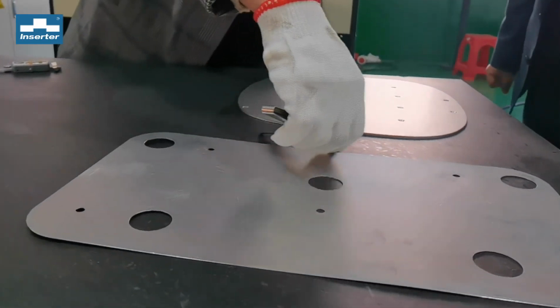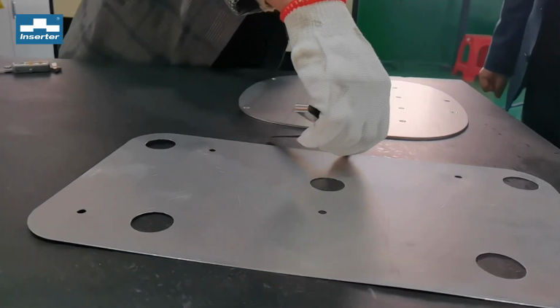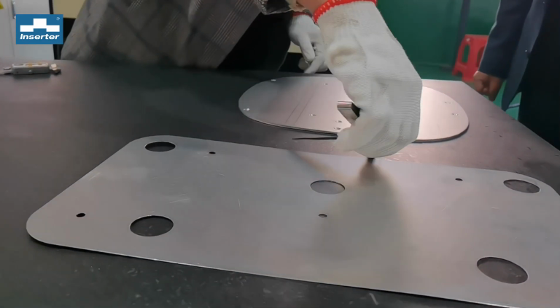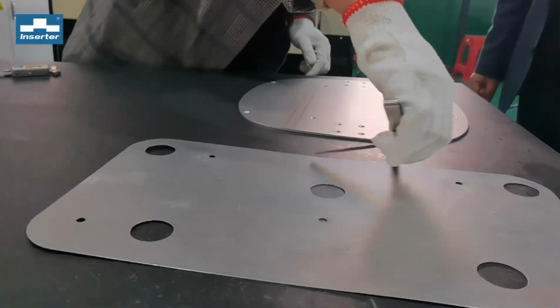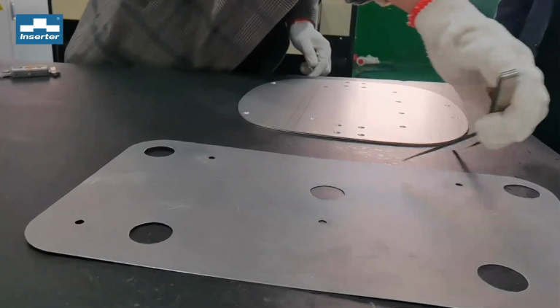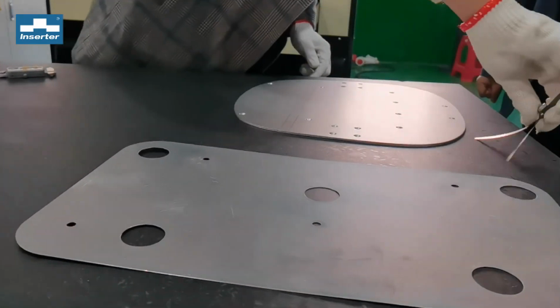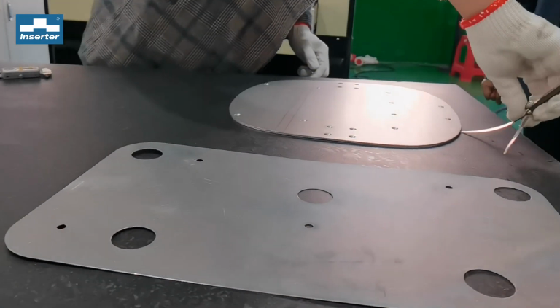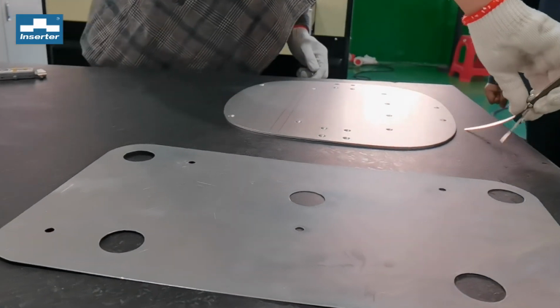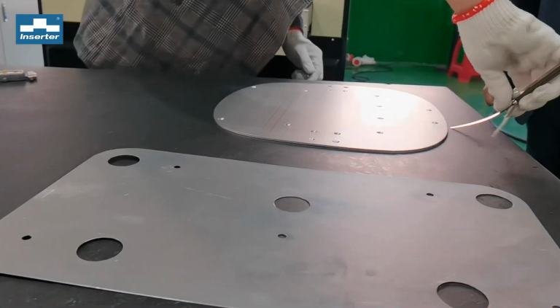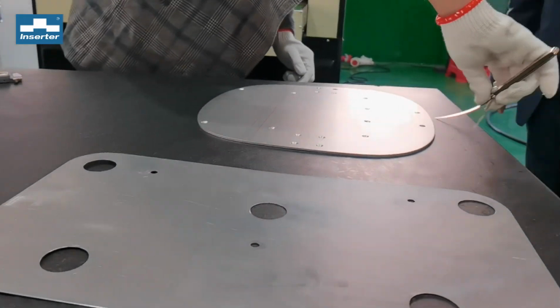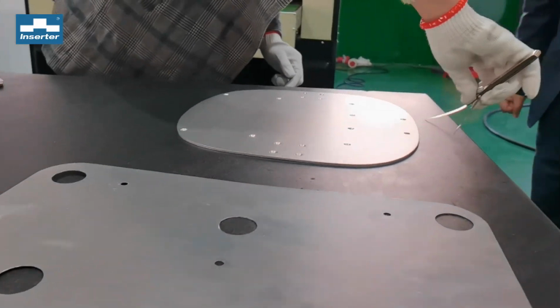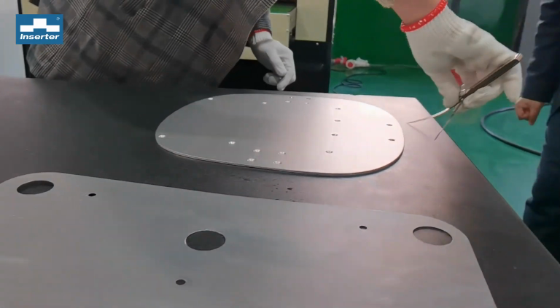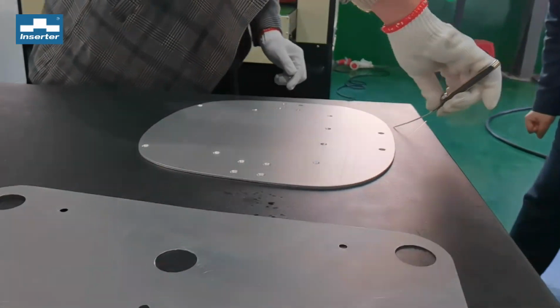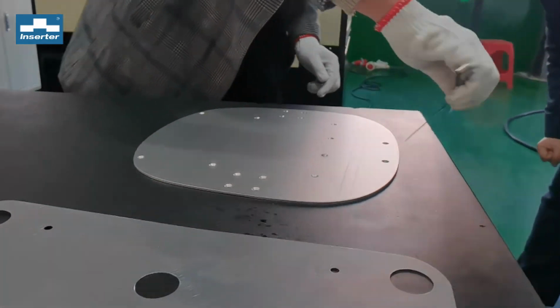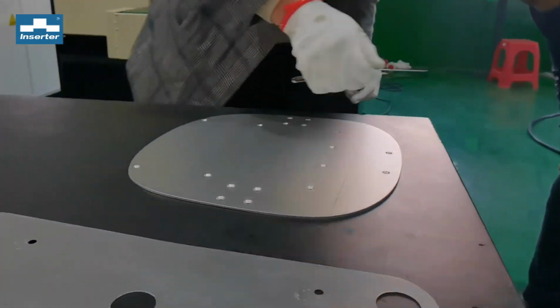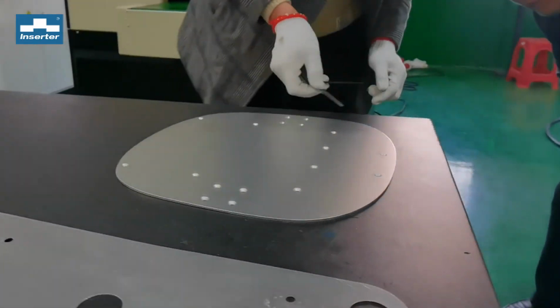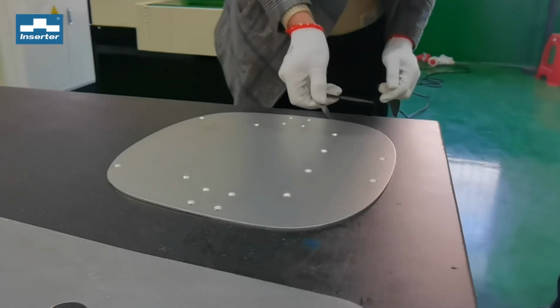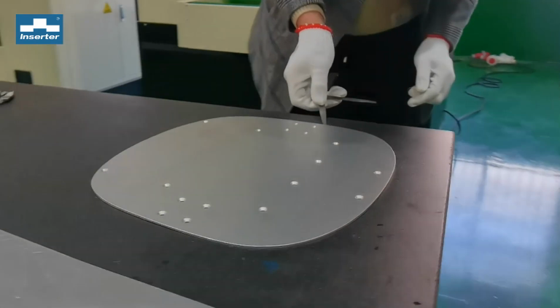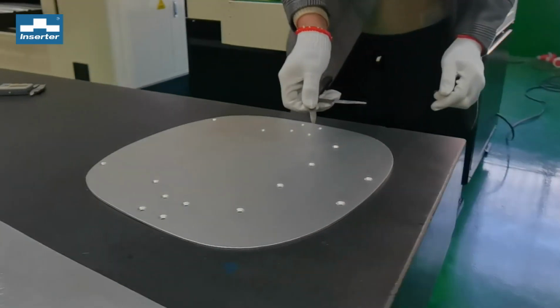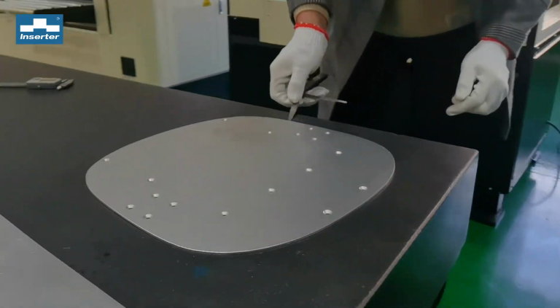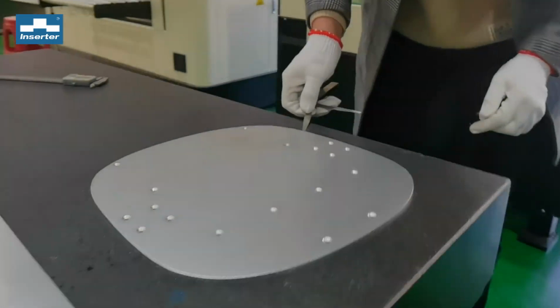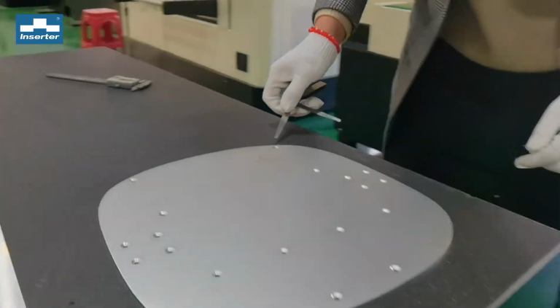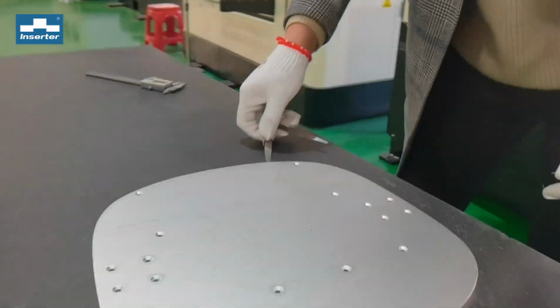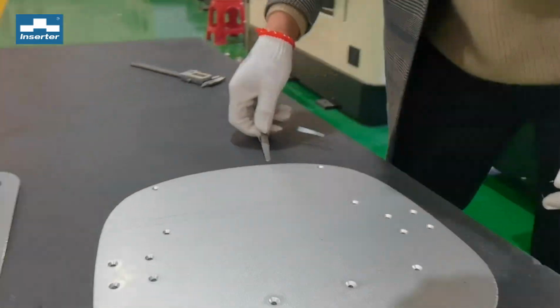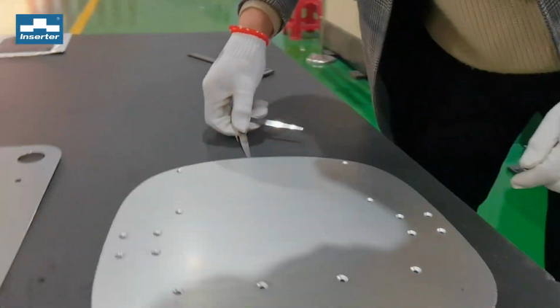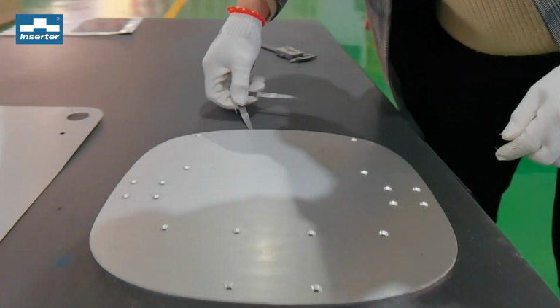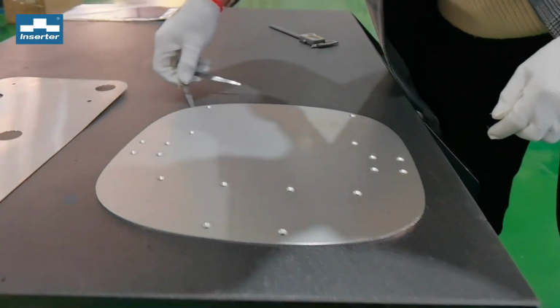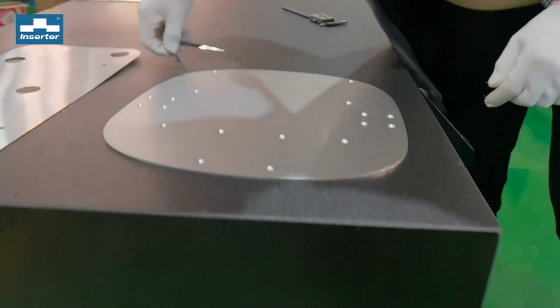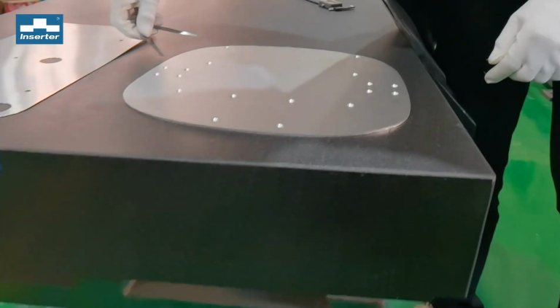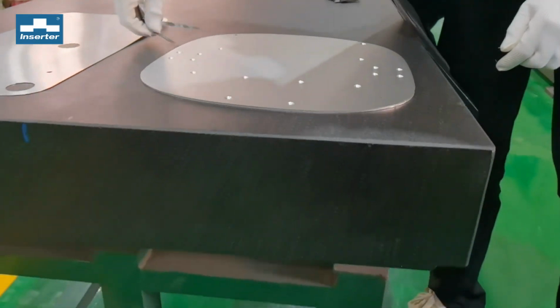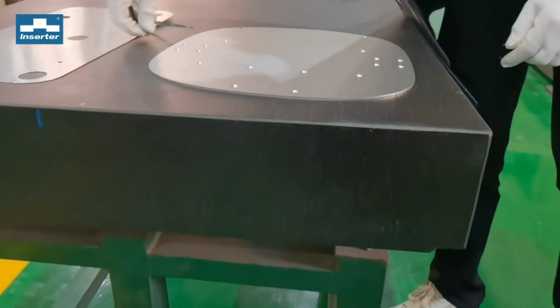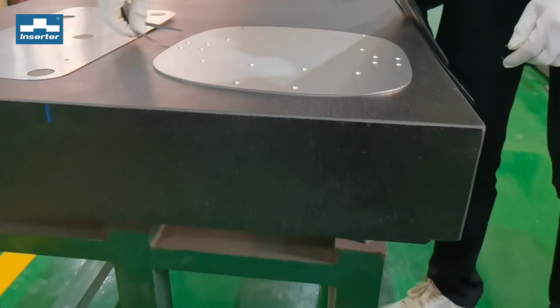The measurement result is 0.2 millimeters. Perfect.